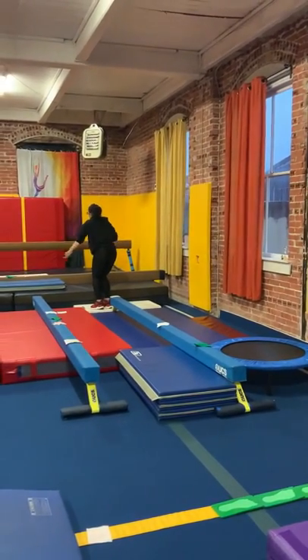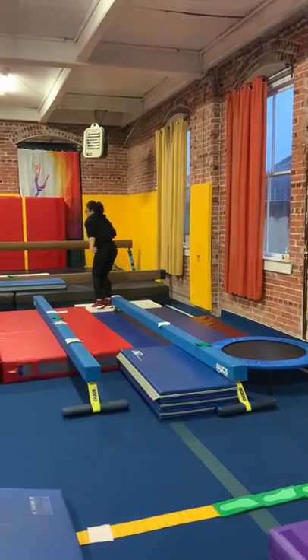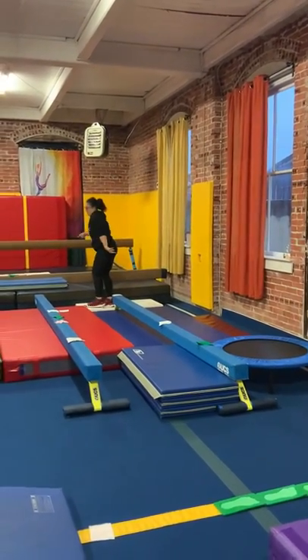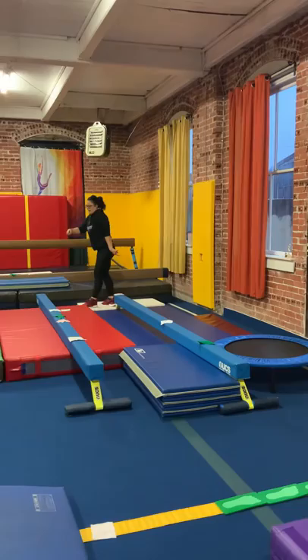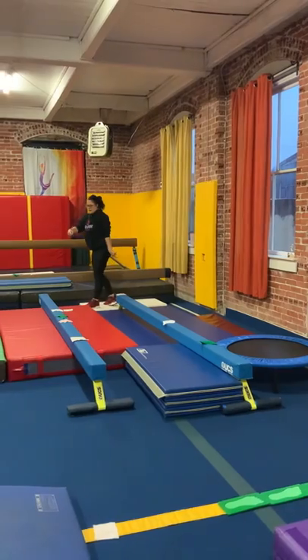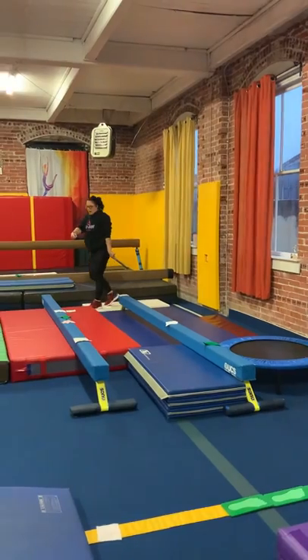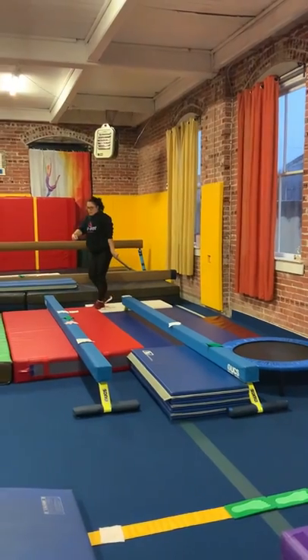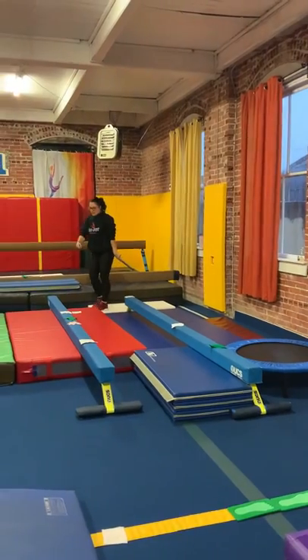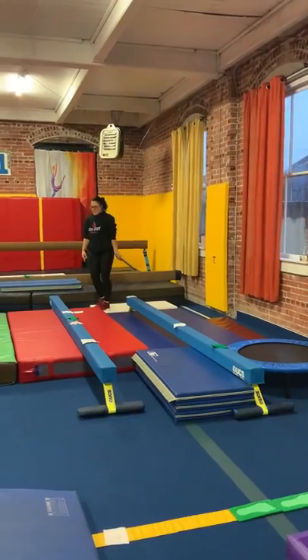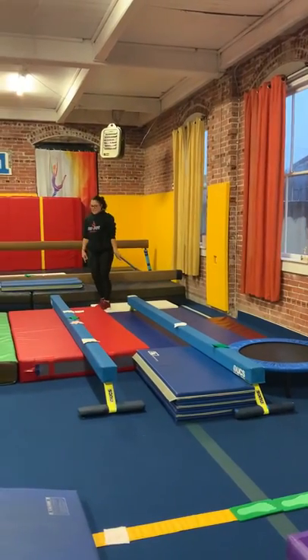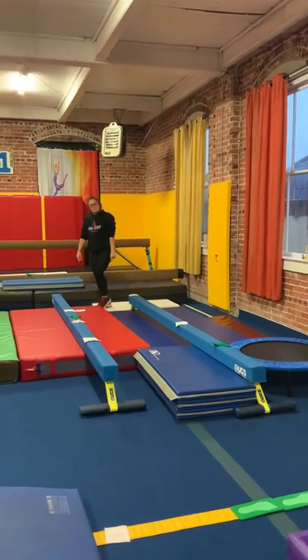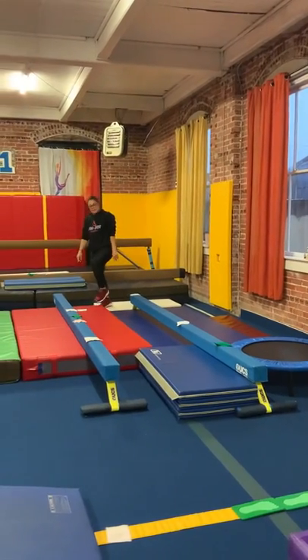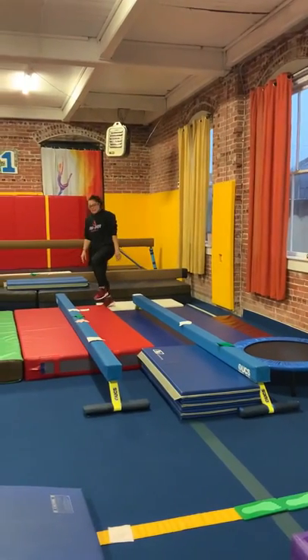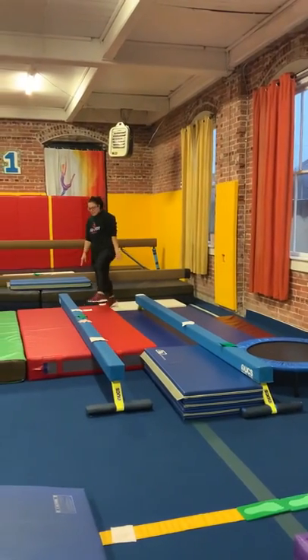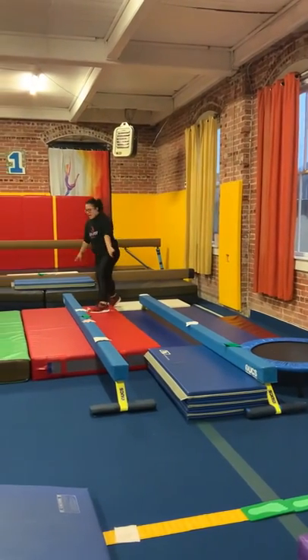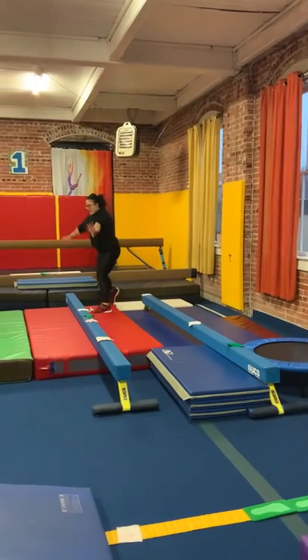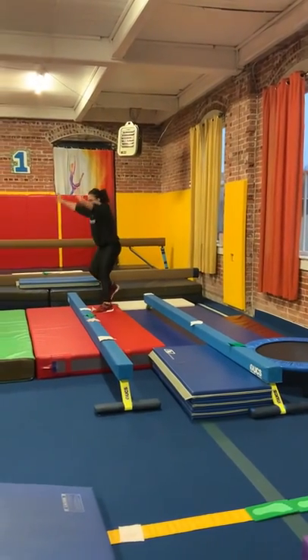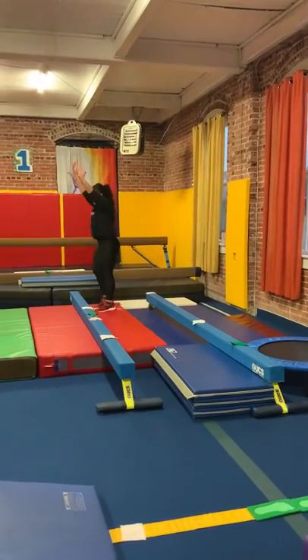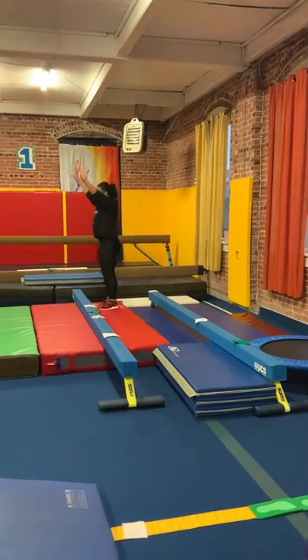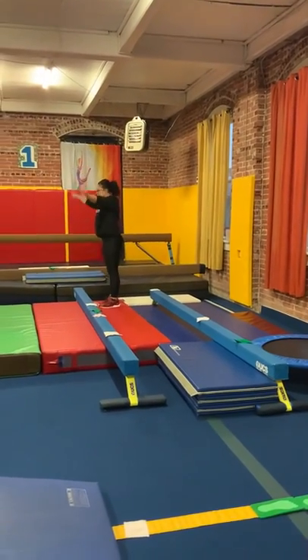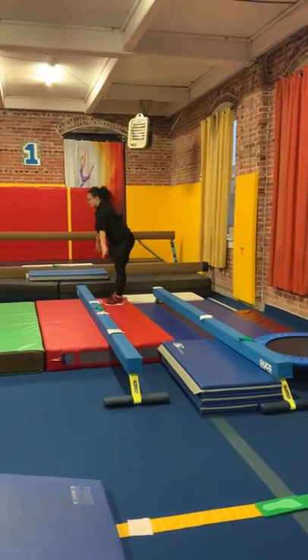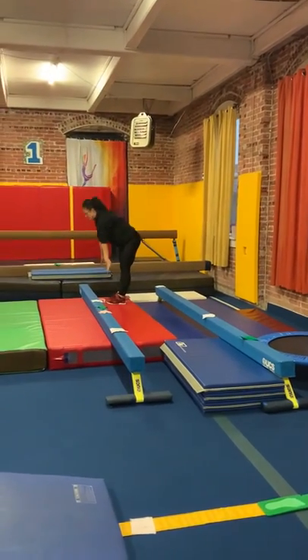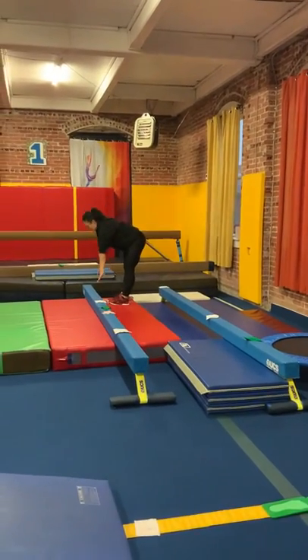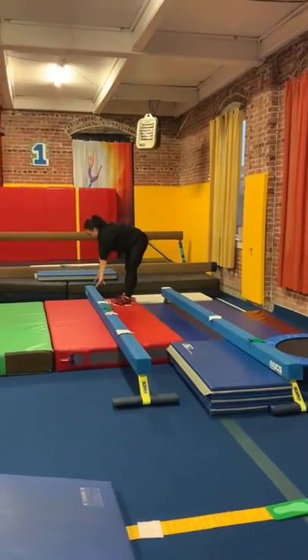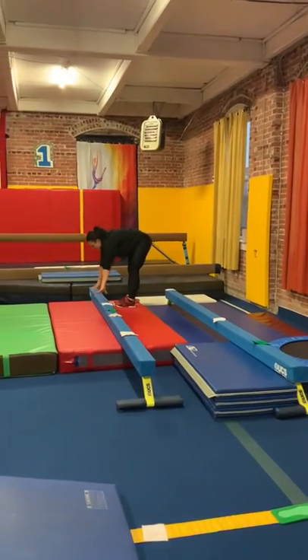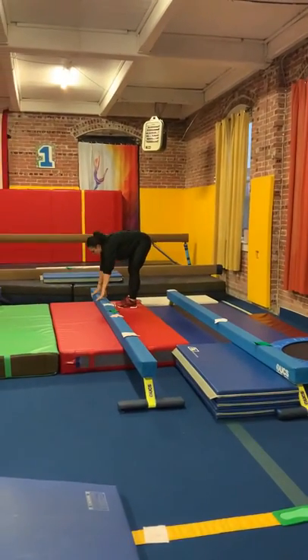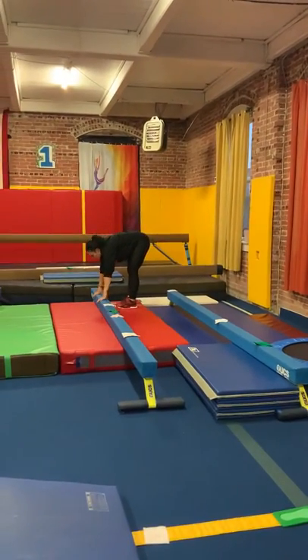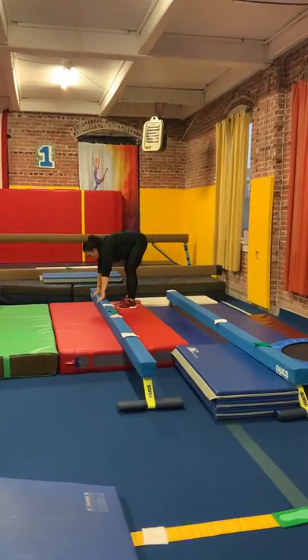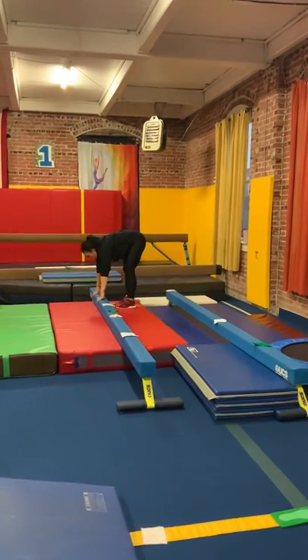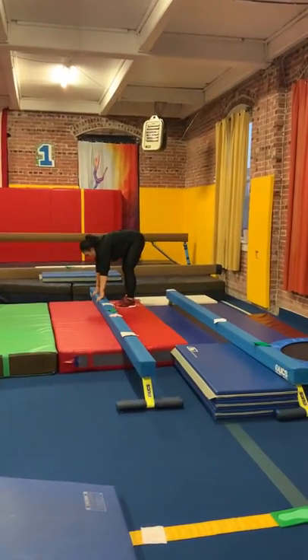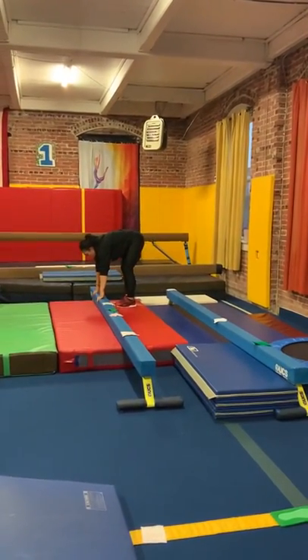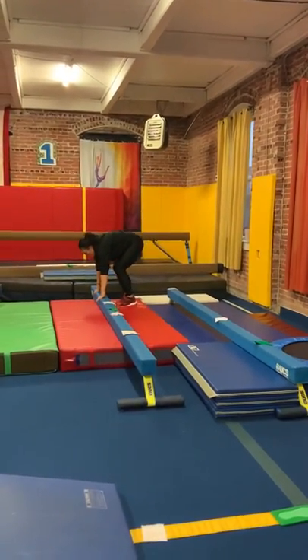We're then going to come over to this beam. Again, we'll do another jump squat on mount.